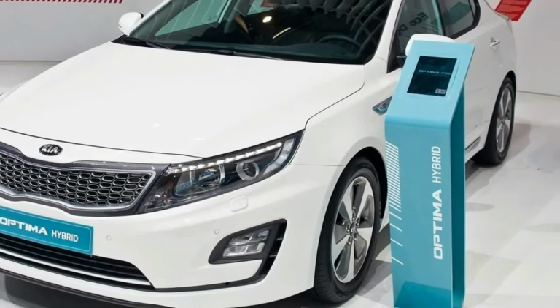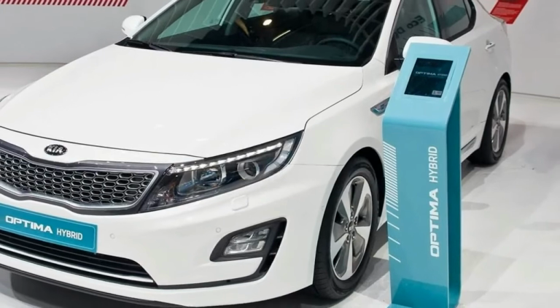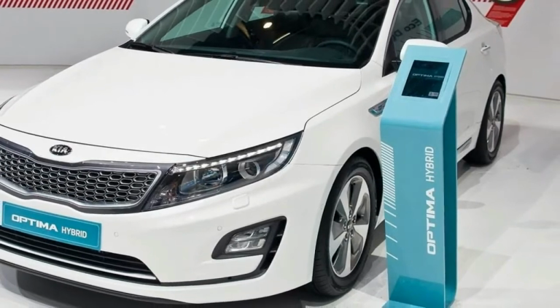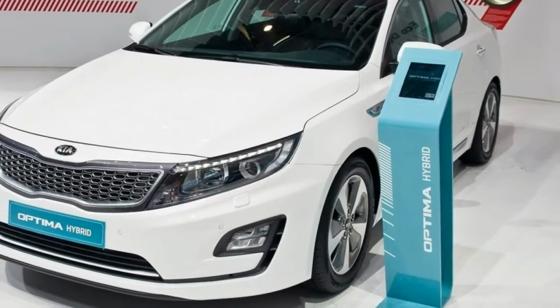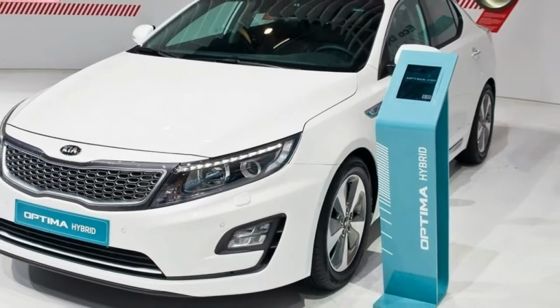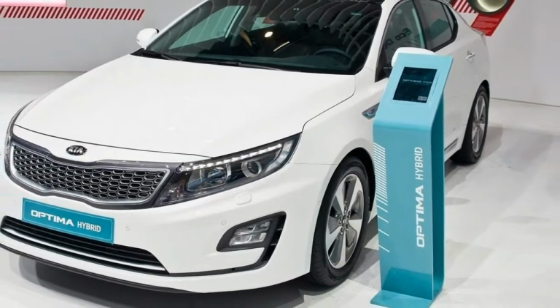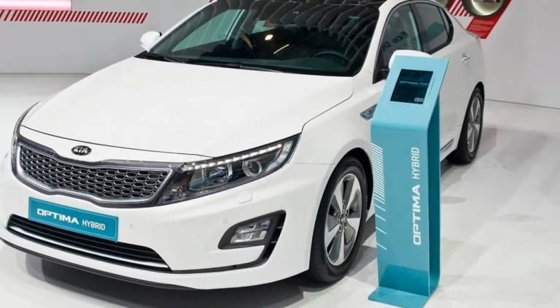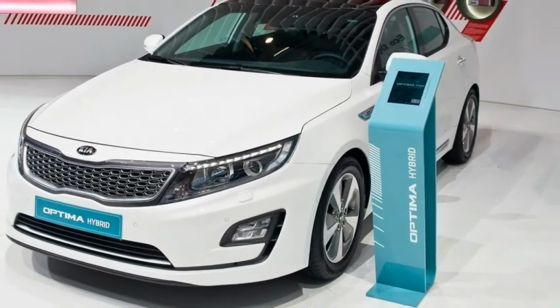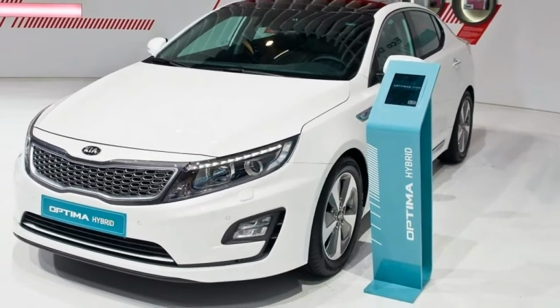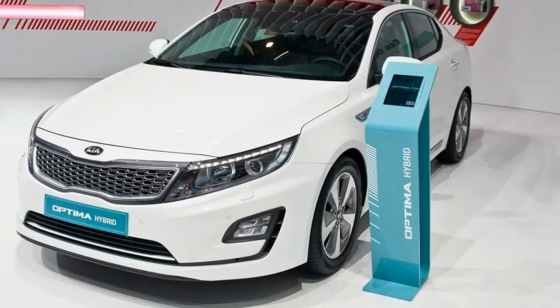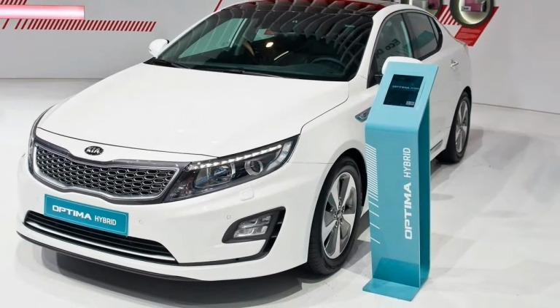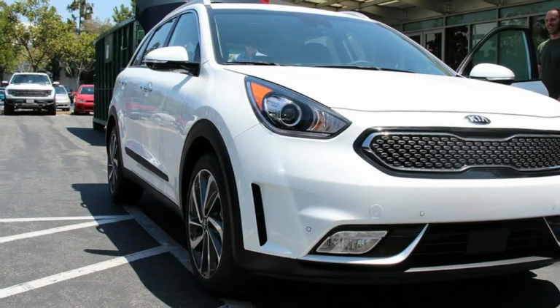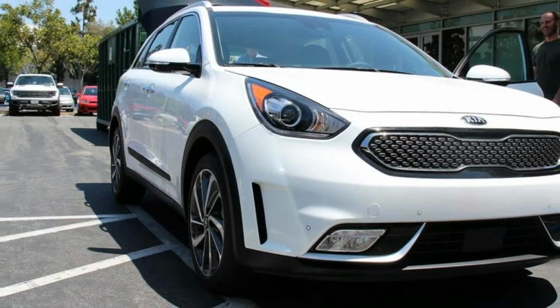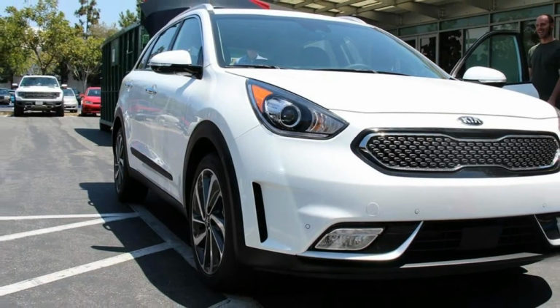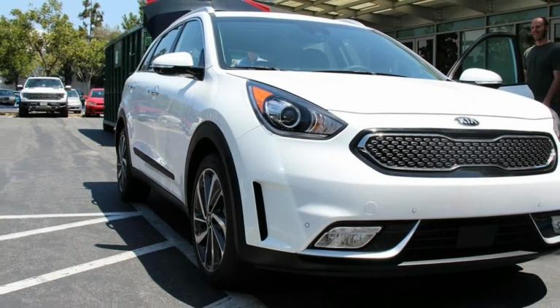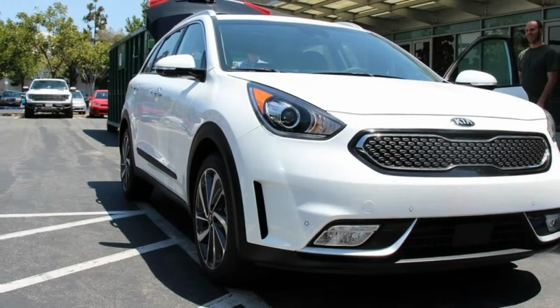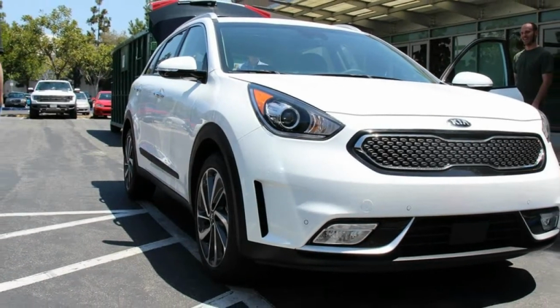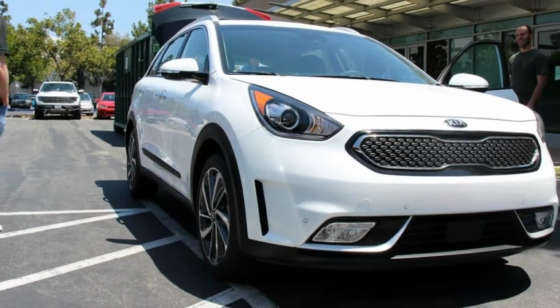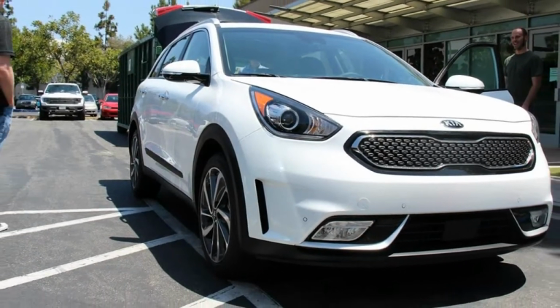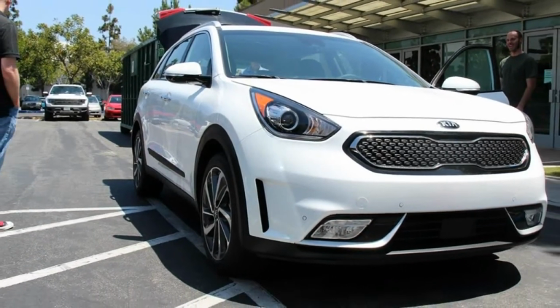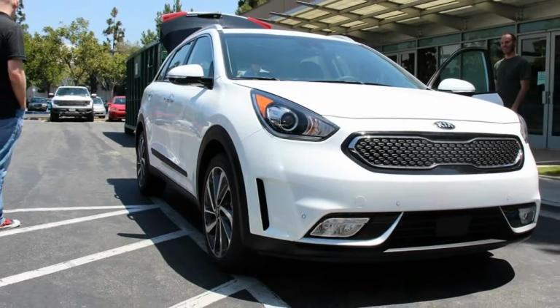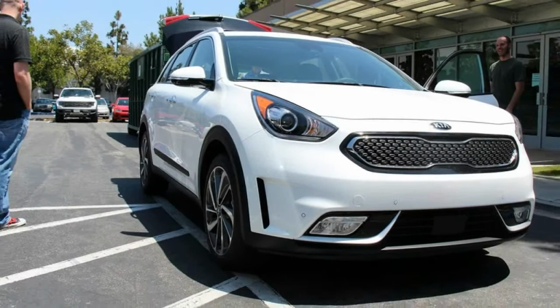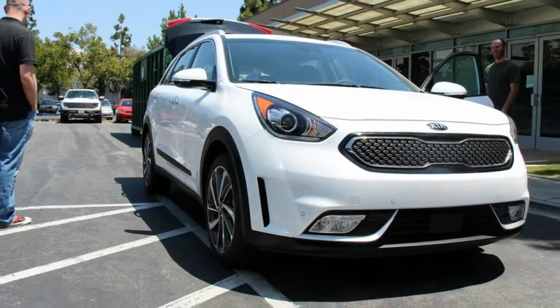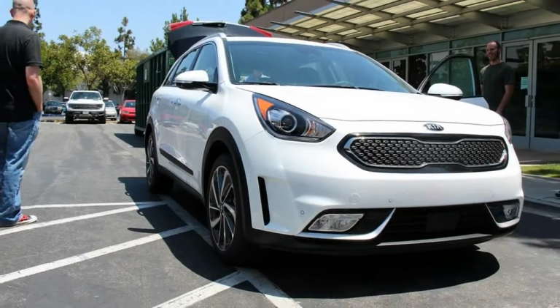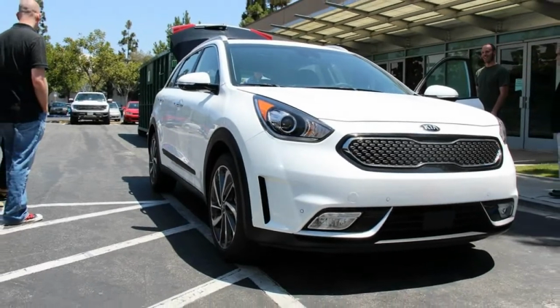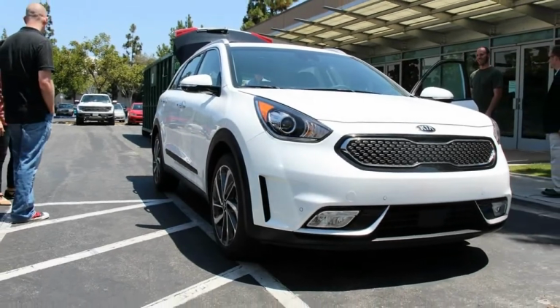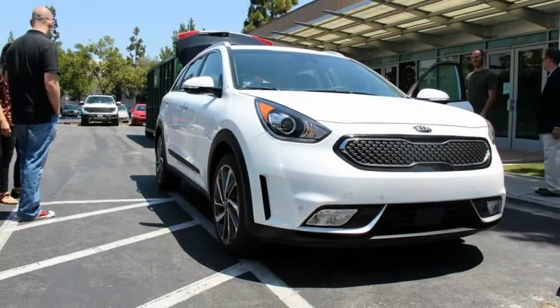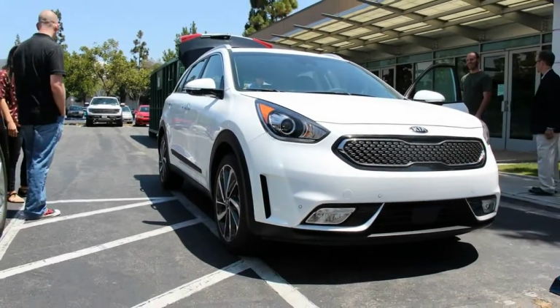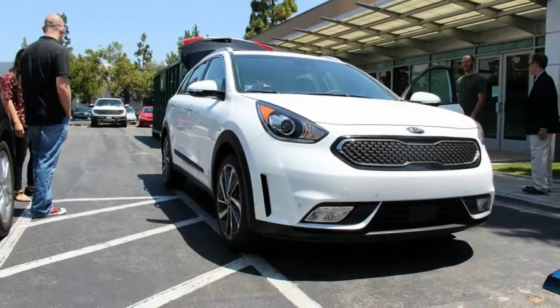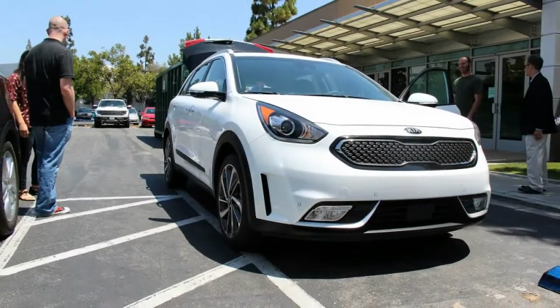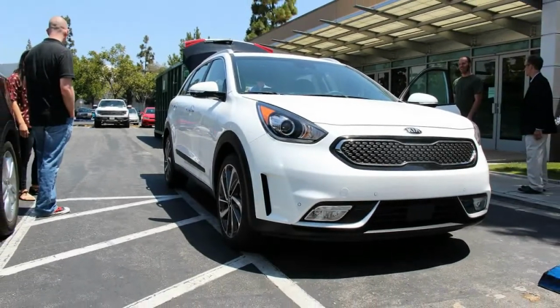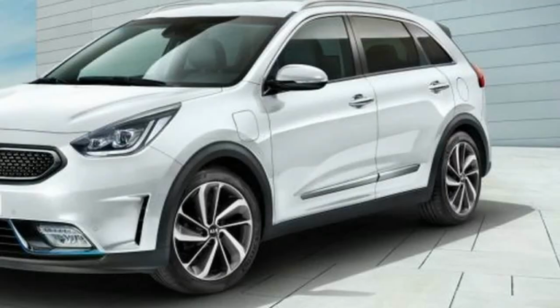The Geneva Motor Show is usually a supercar event, but that didn't stop Kia from showing off the Niro Hybrid.